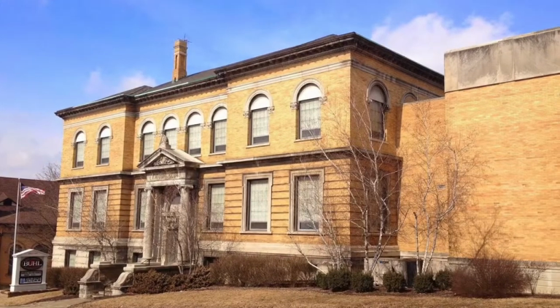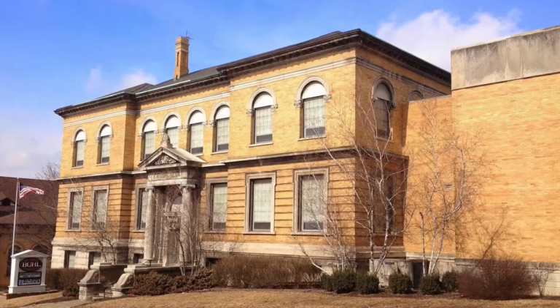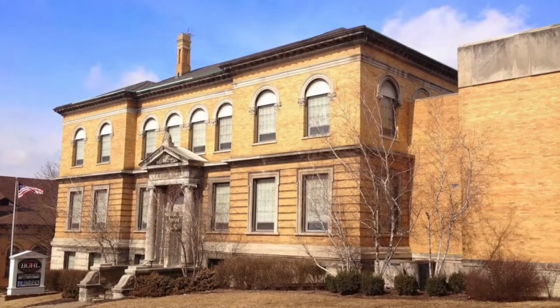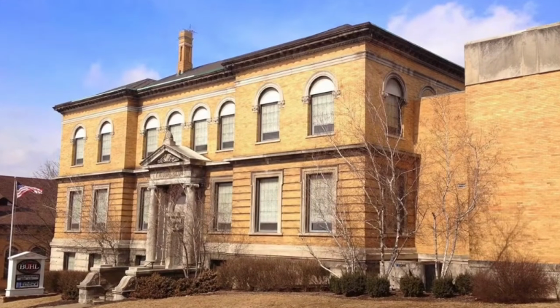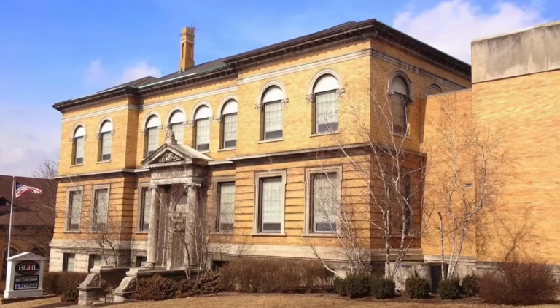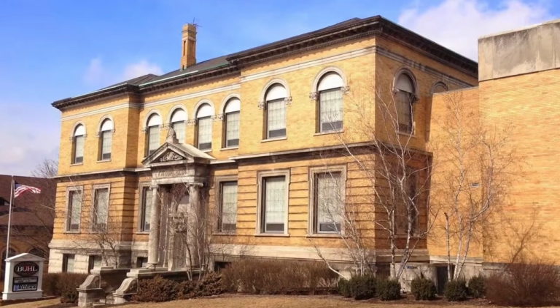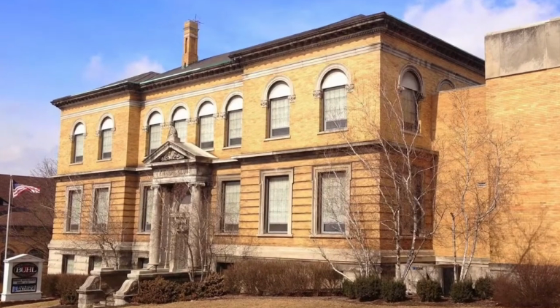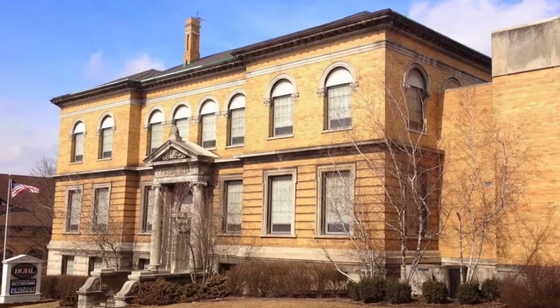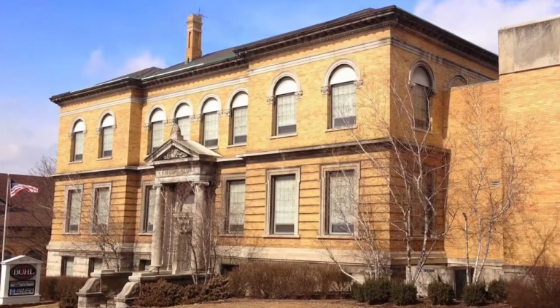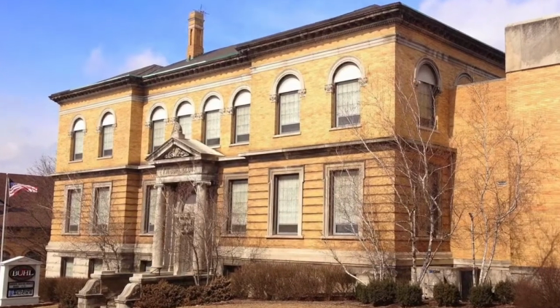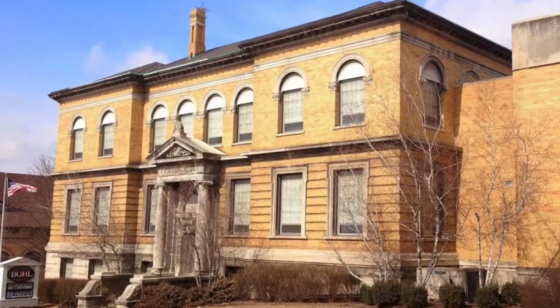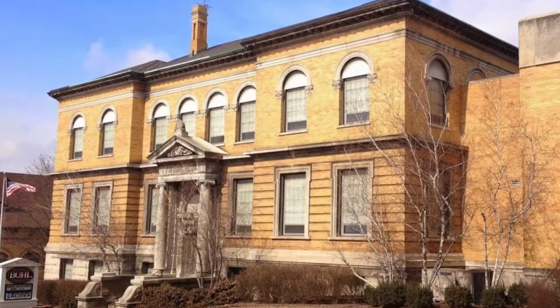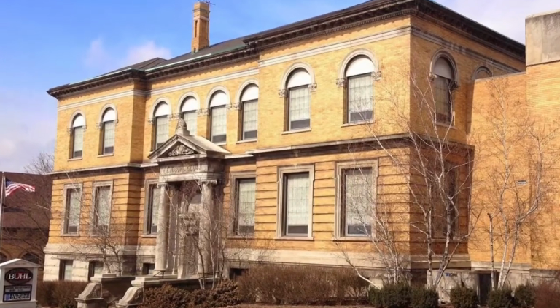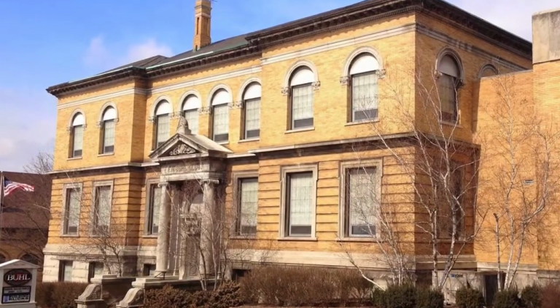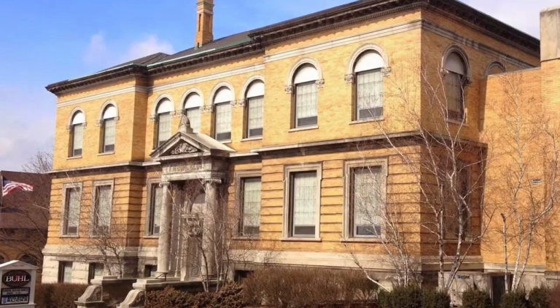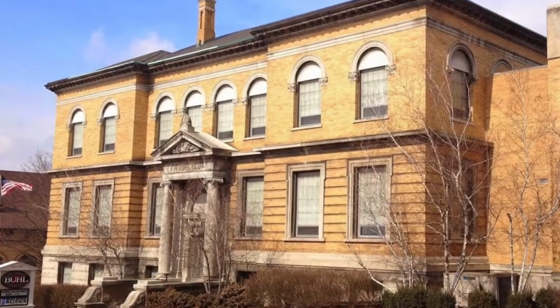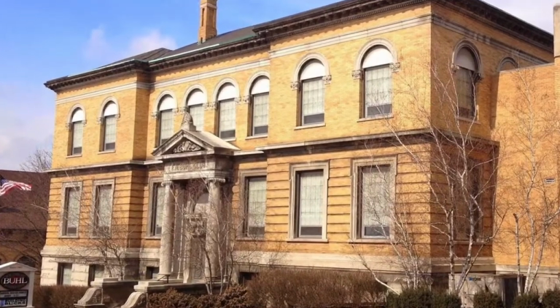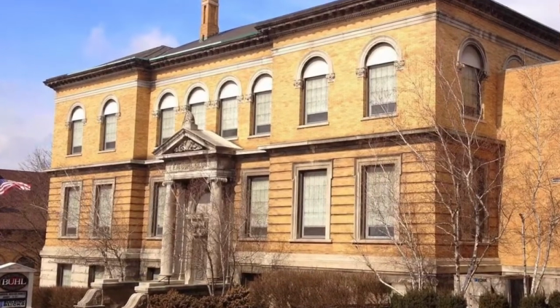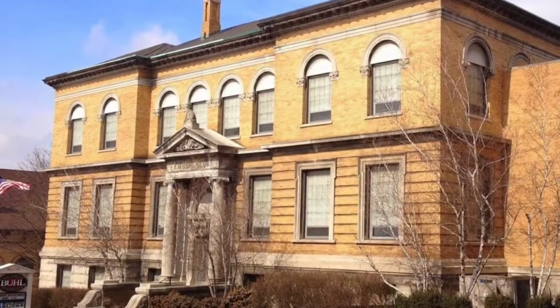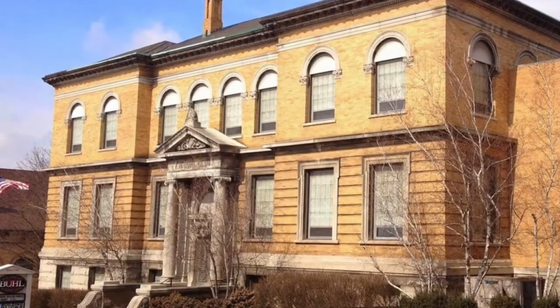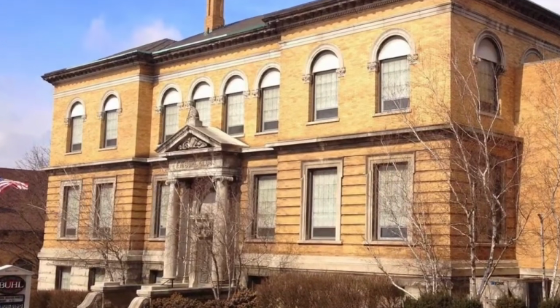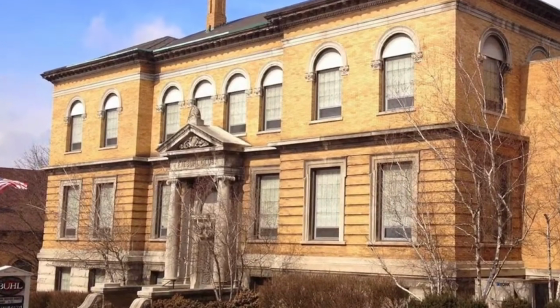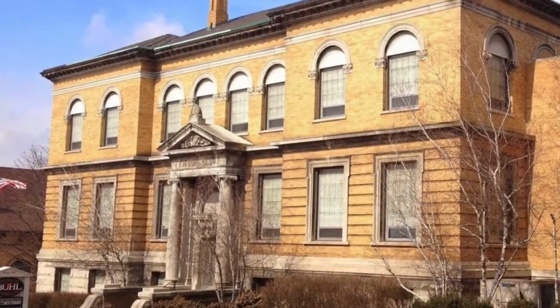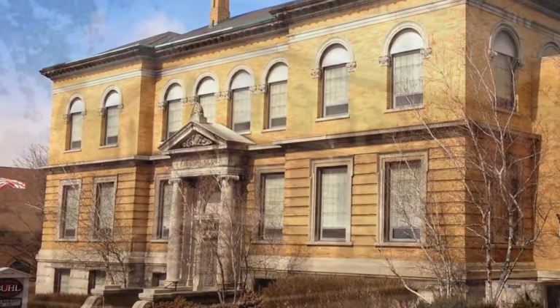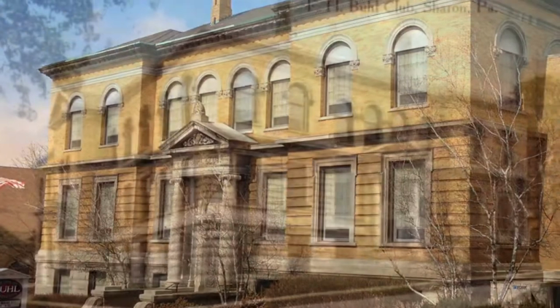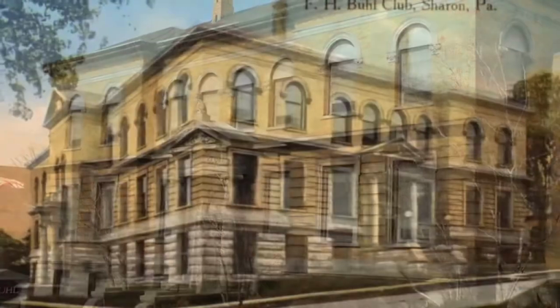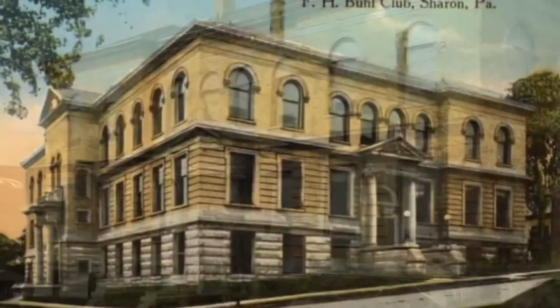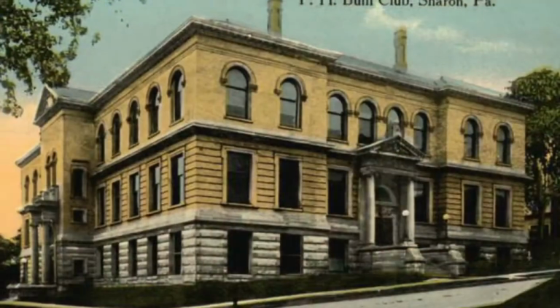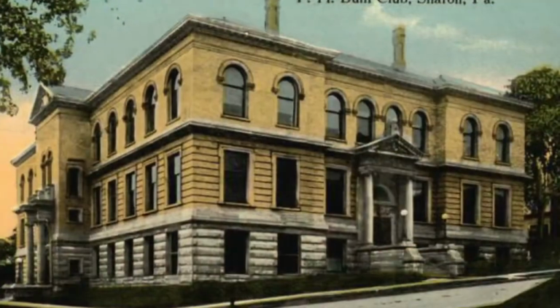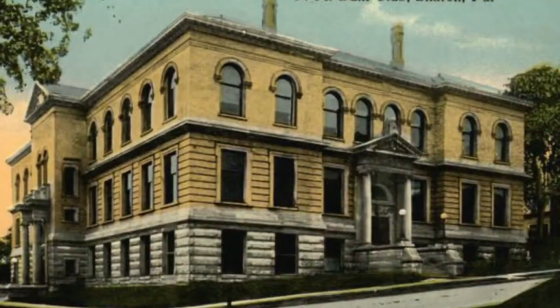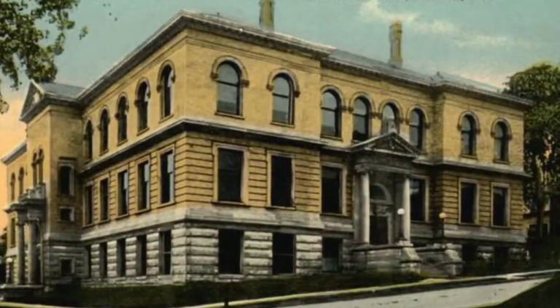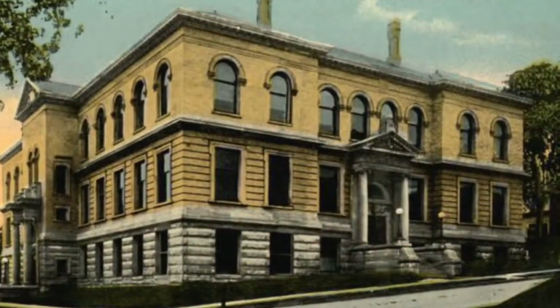Hello everyone and thanks for watching John's Exploration. Today we are going to be exploring the FH Beale Club, built in 1903.